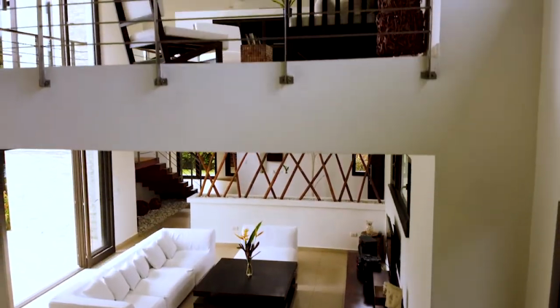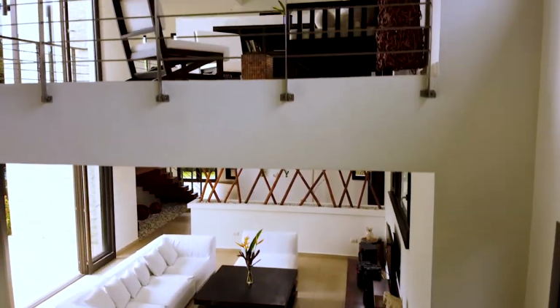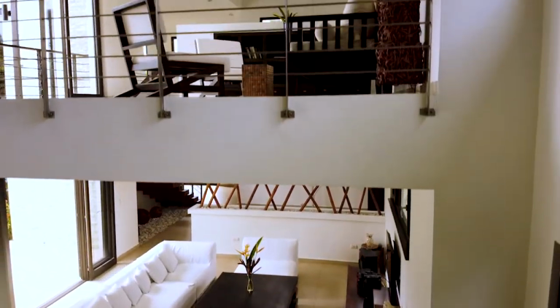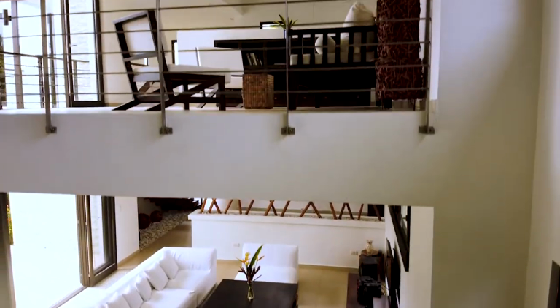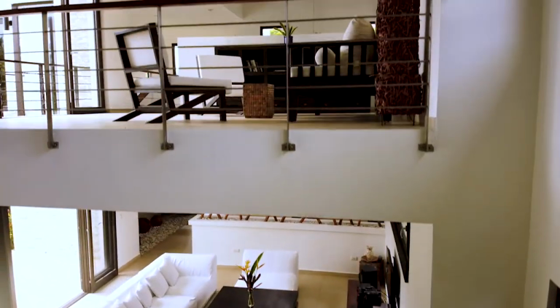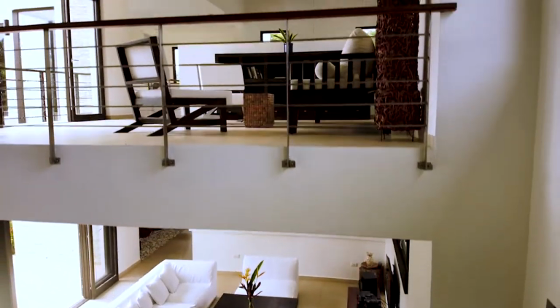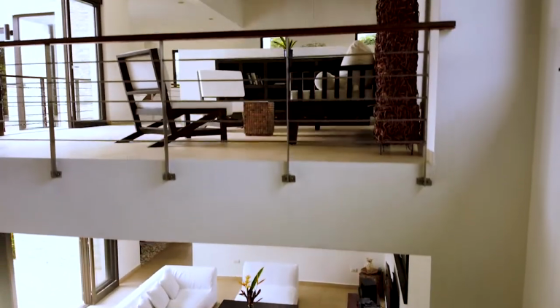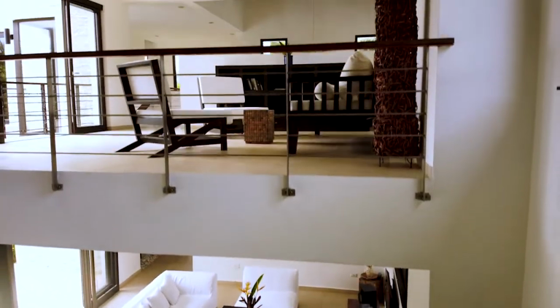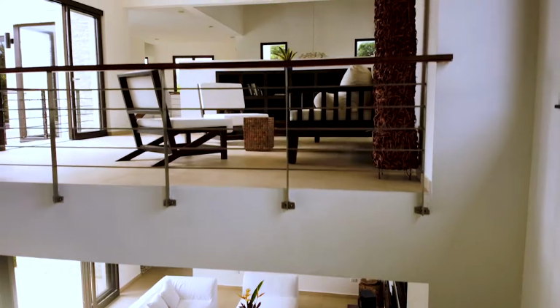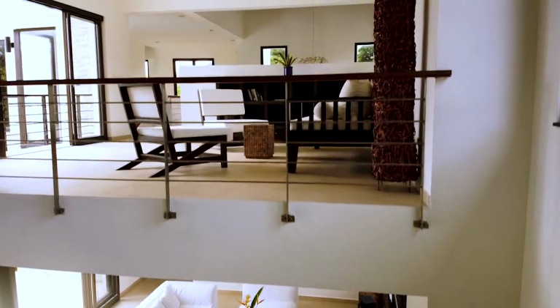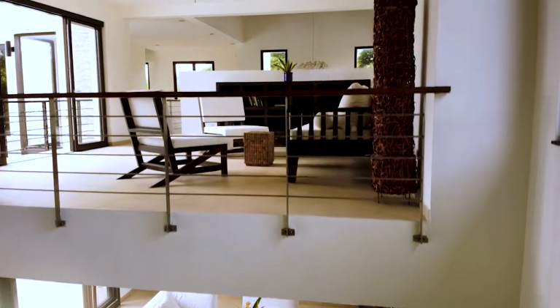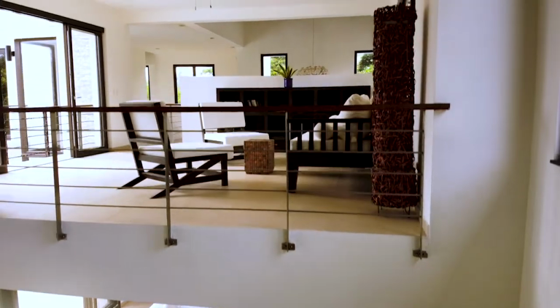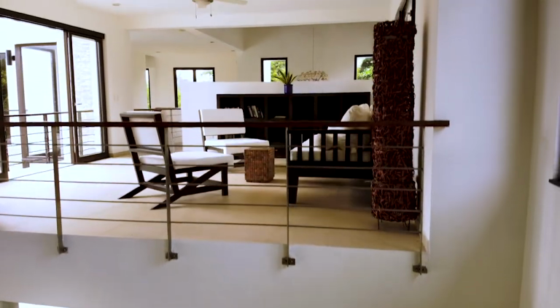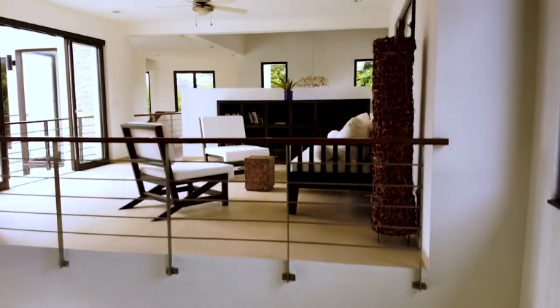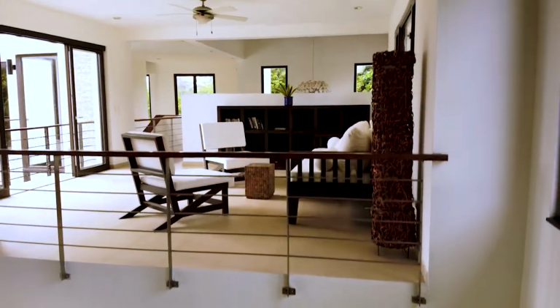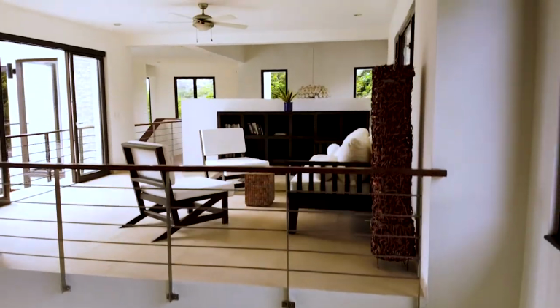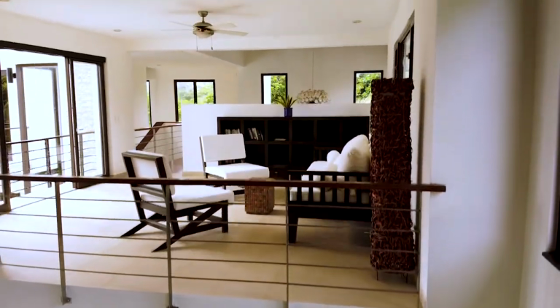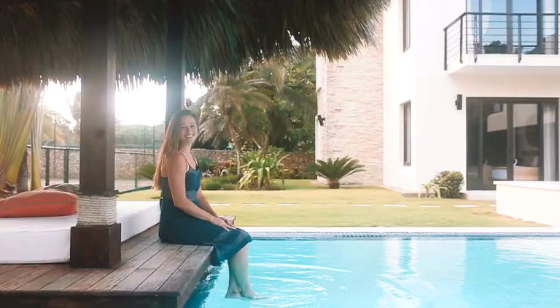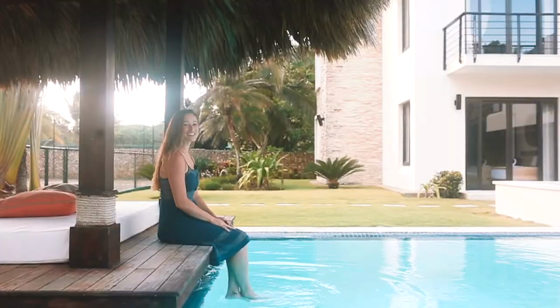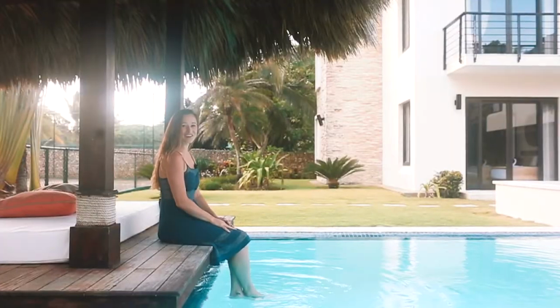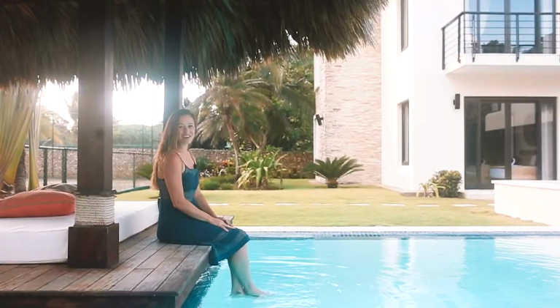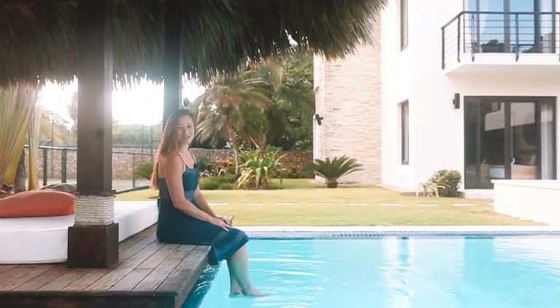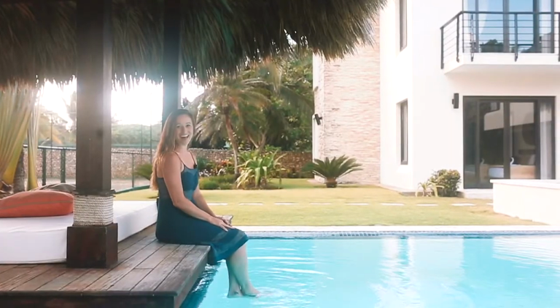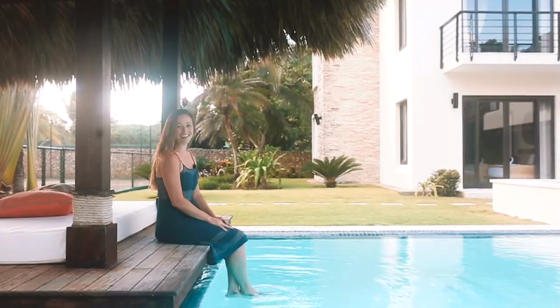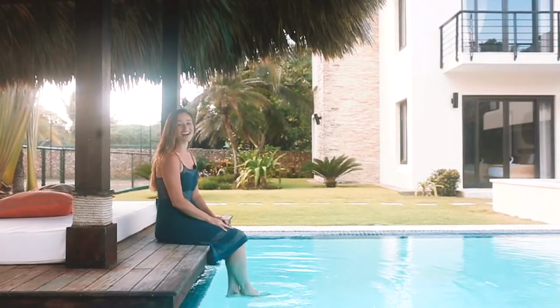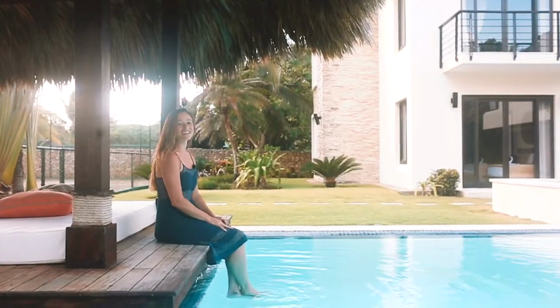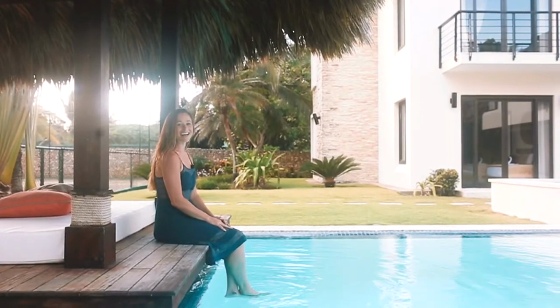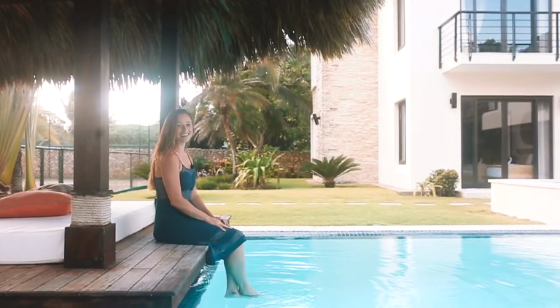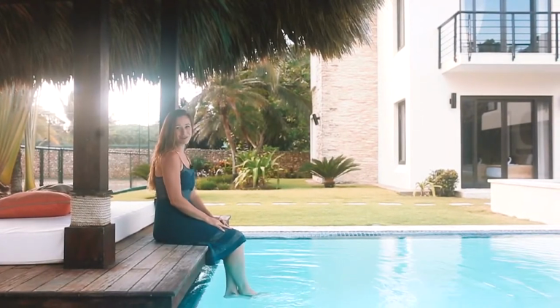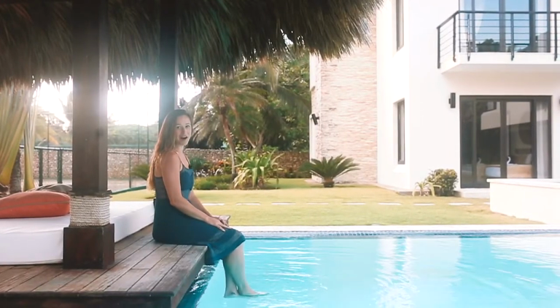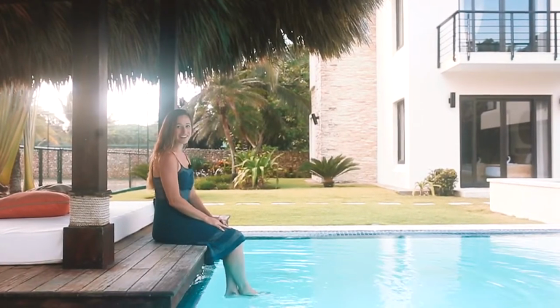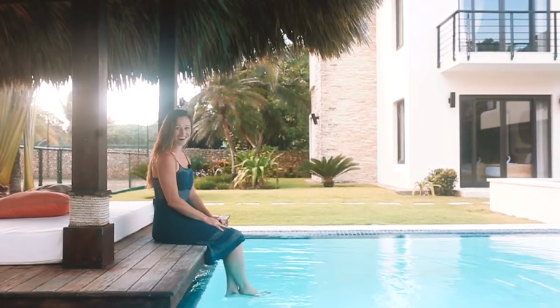Rent it for a vacation and stay for a week, or buy it and stay forever. Let's create your new reality under the sun in Cabrera DR.